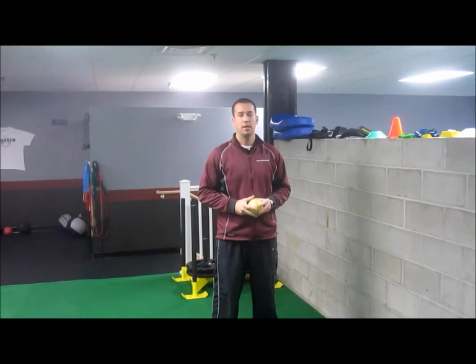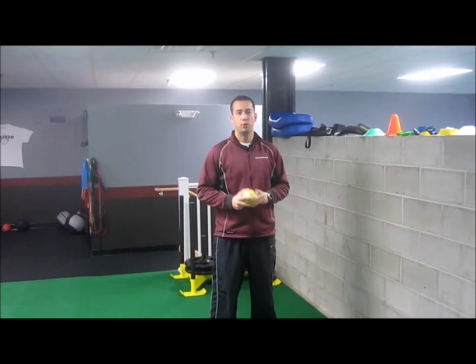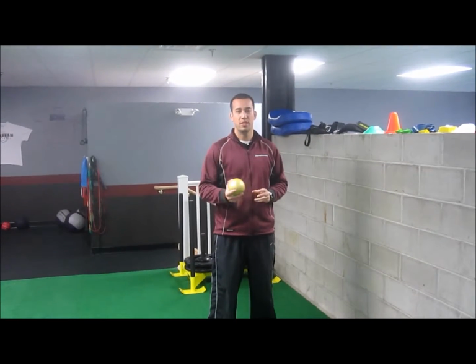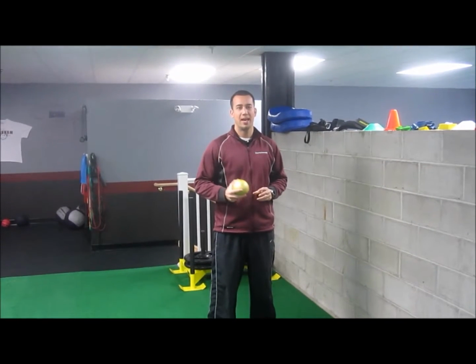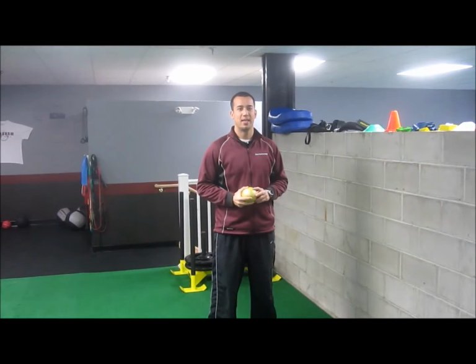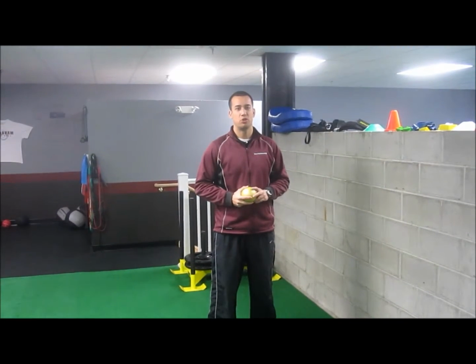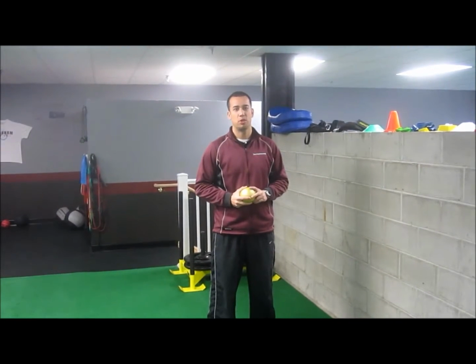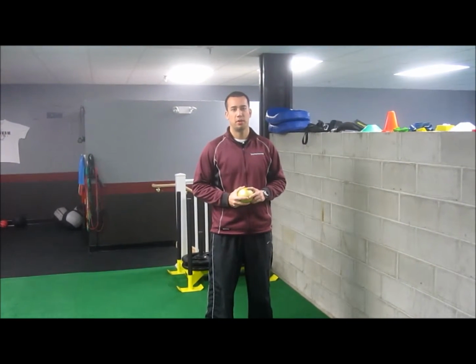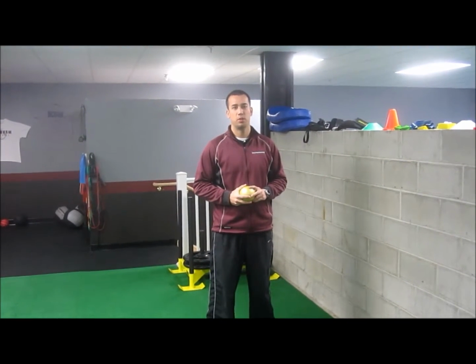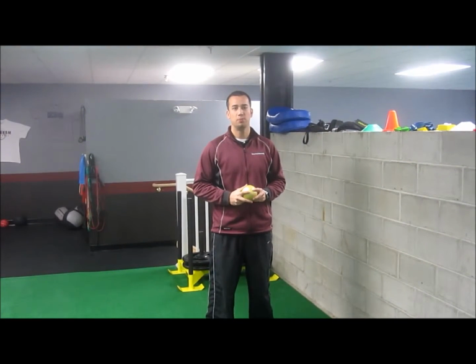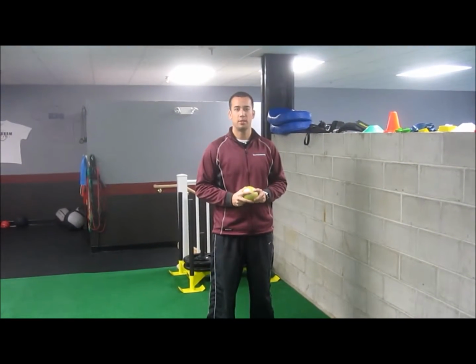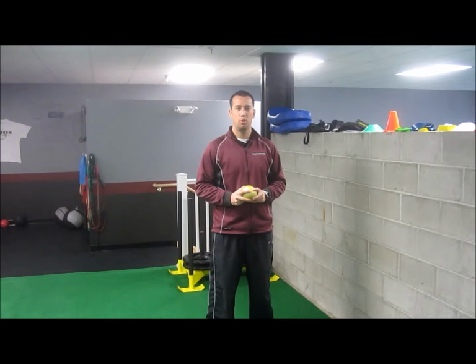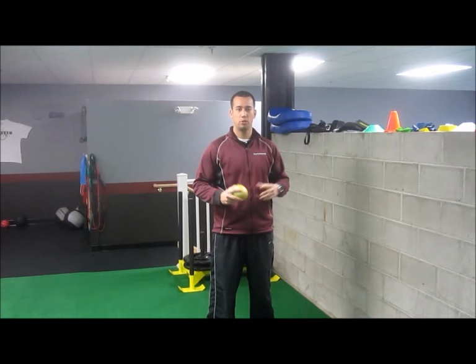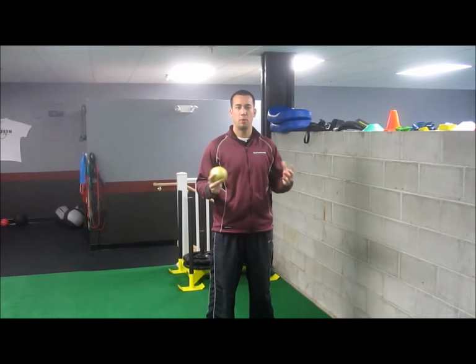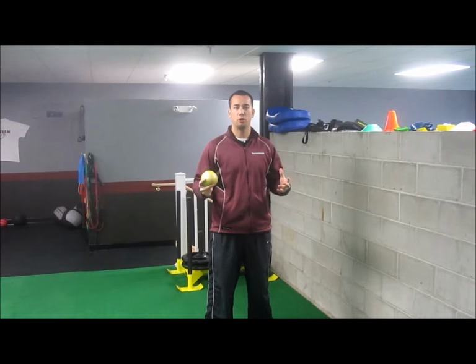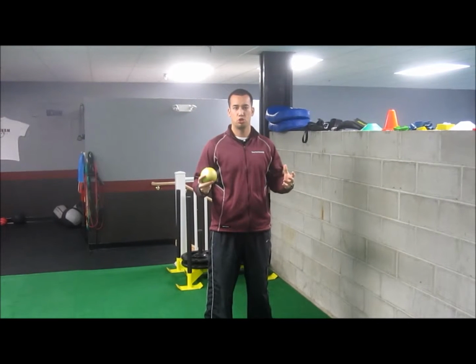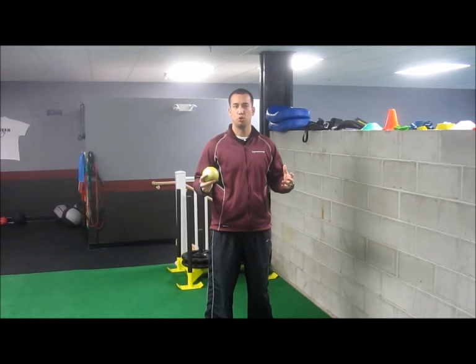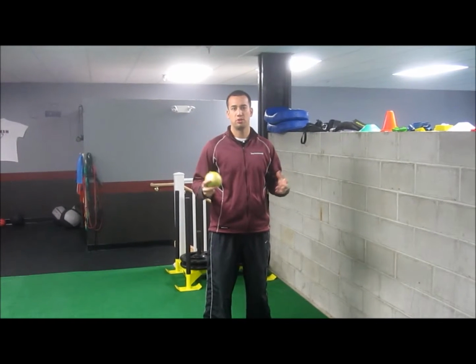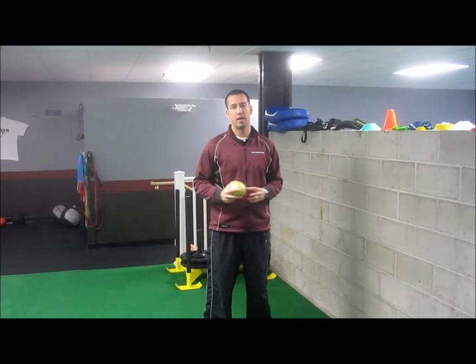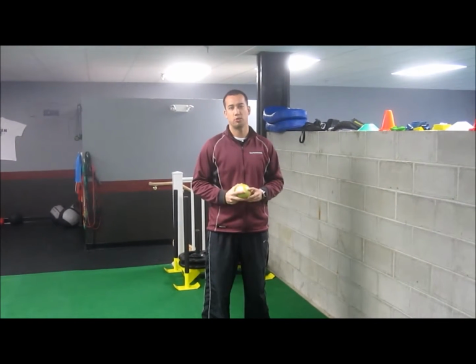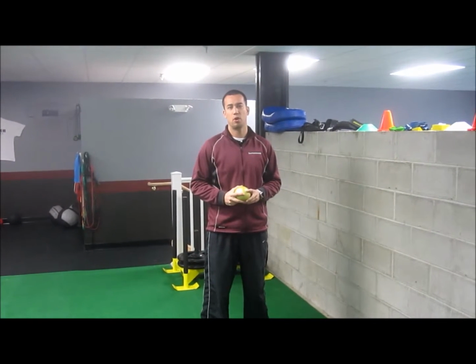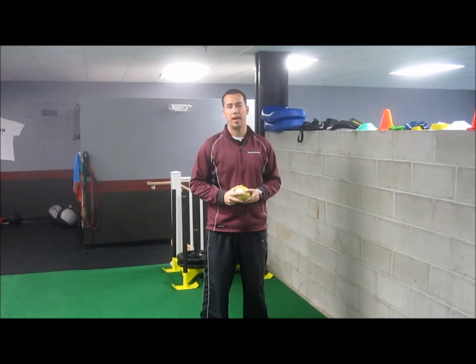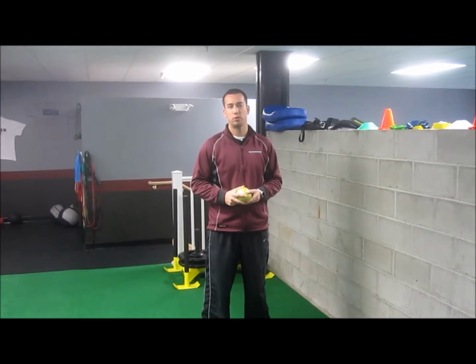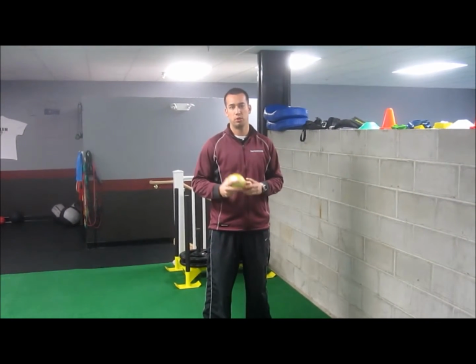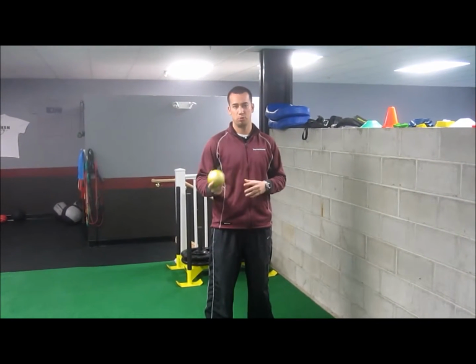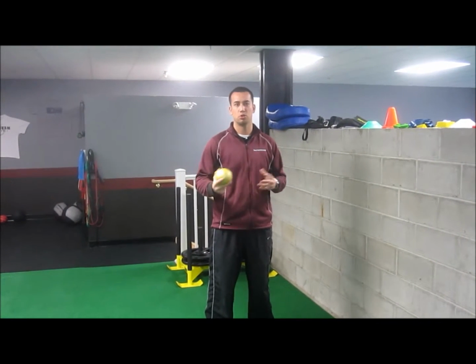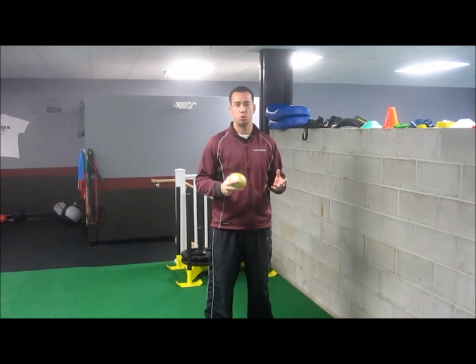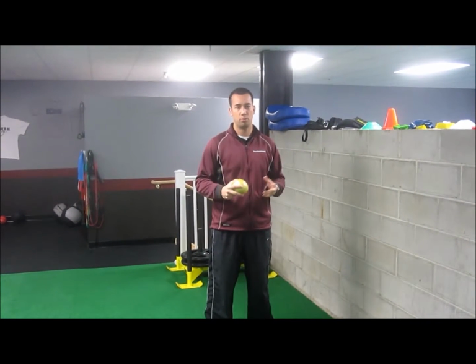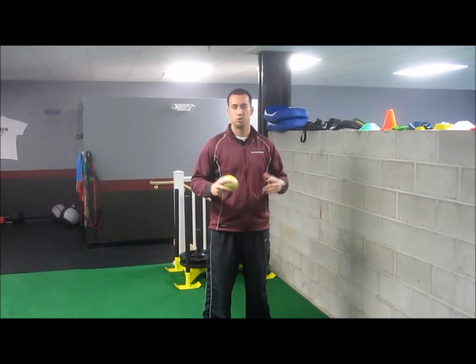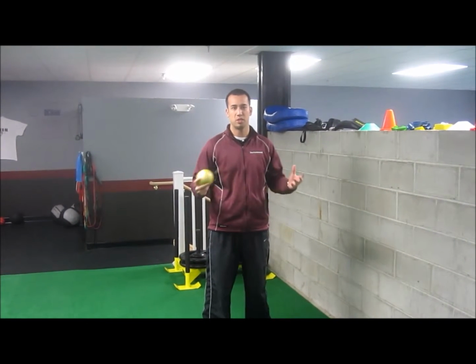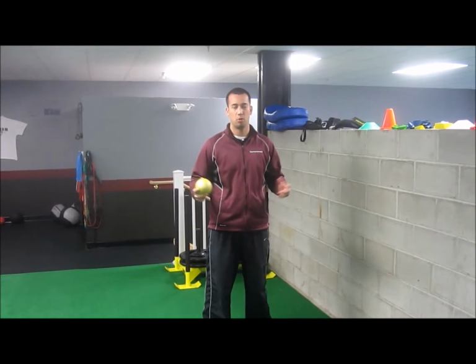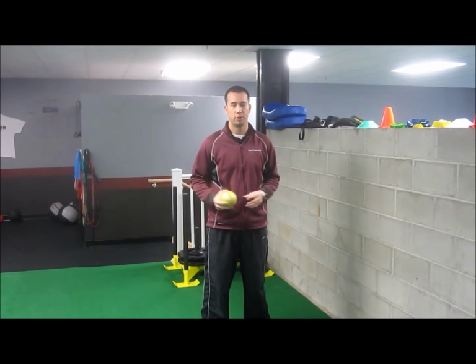How are we doing today, guys? Alex Drayson here with SBU. Today we're going to talk about a good shoulder exercise for throwing athletes, whether you're a pitcher, a quarterback, or a baseball player.